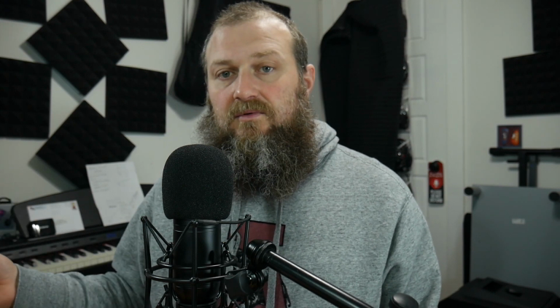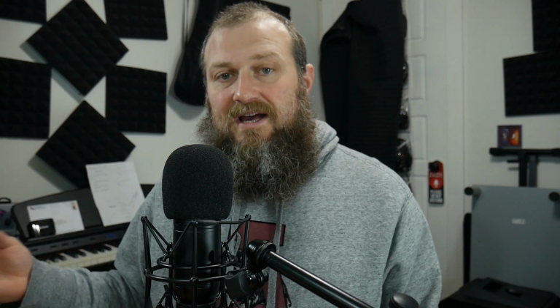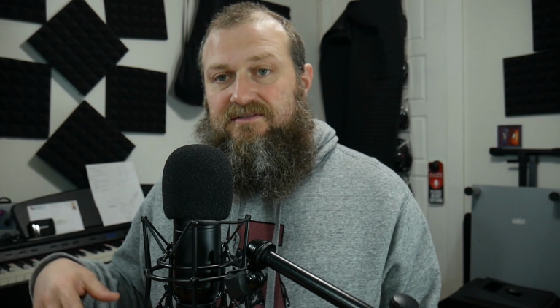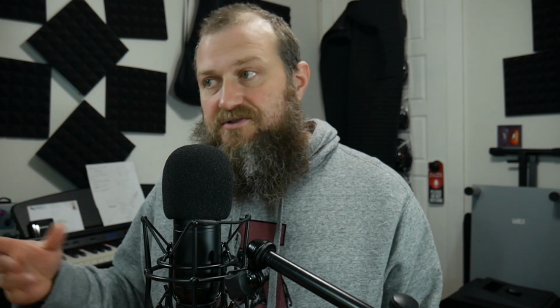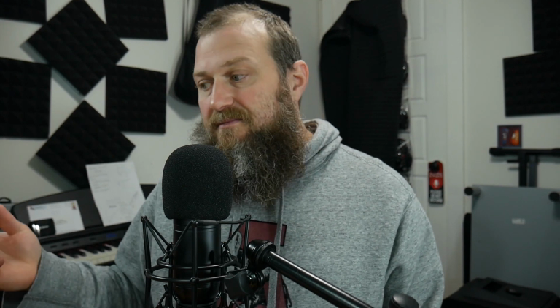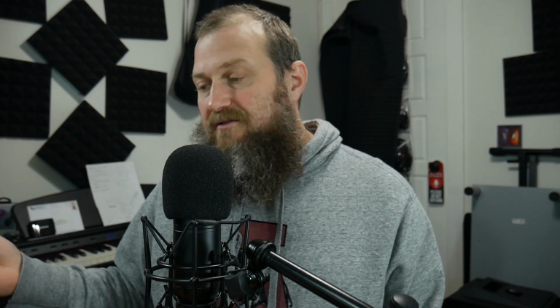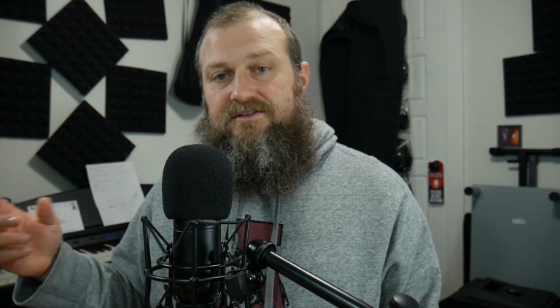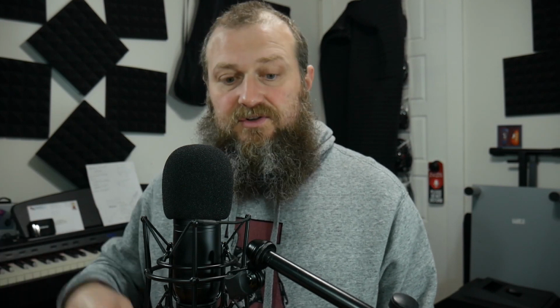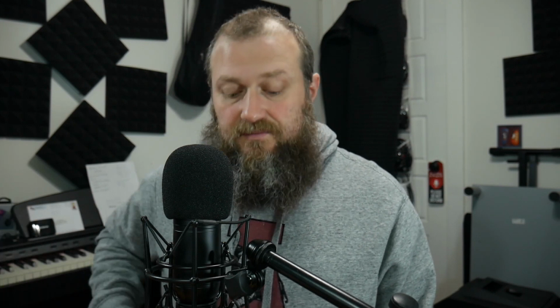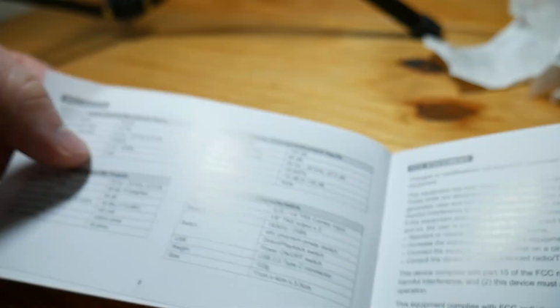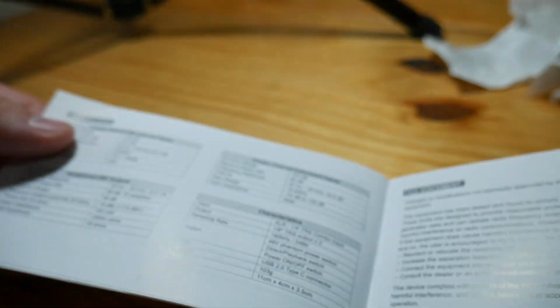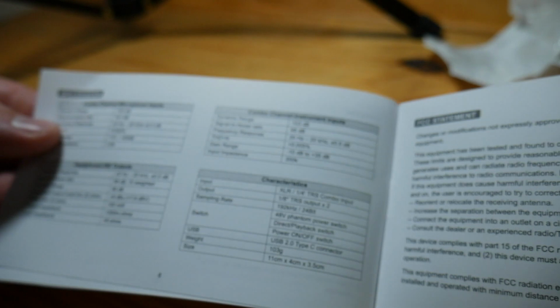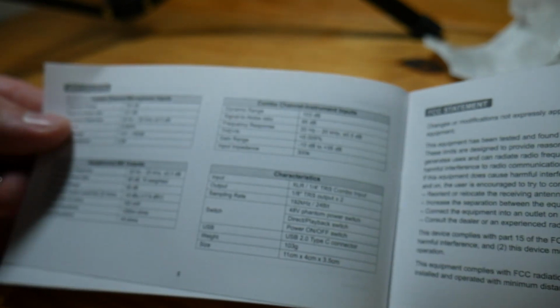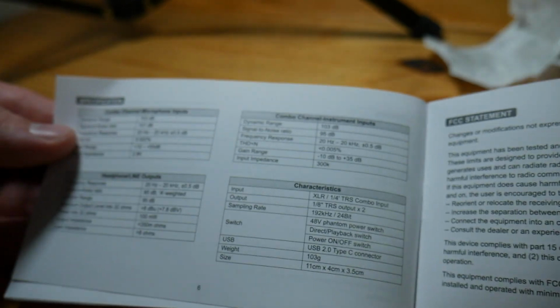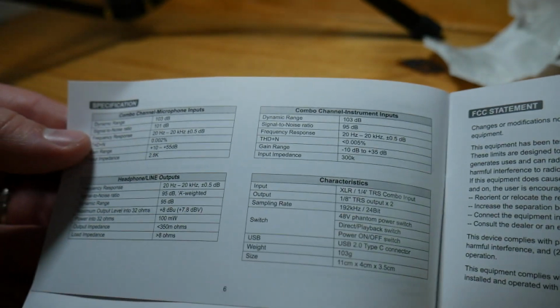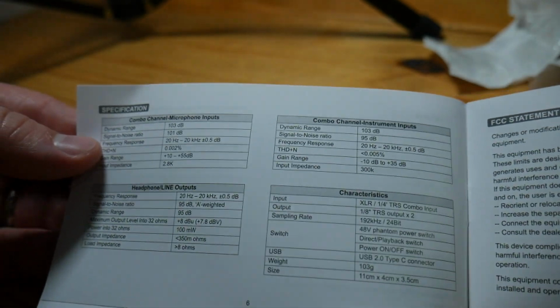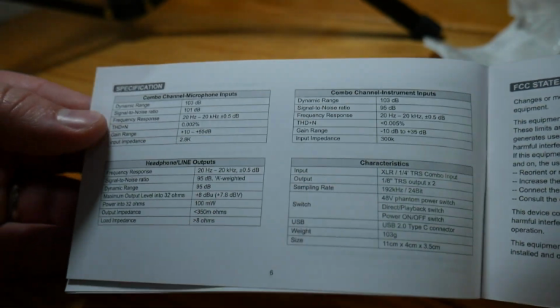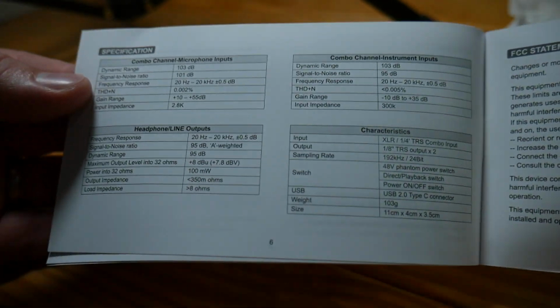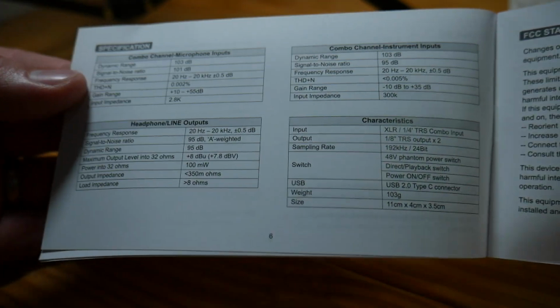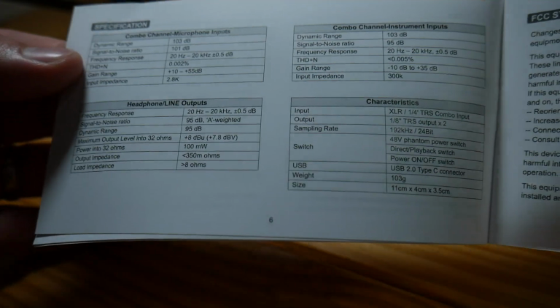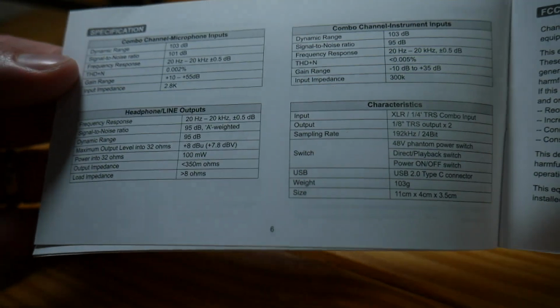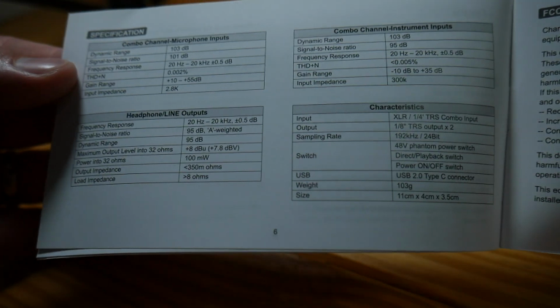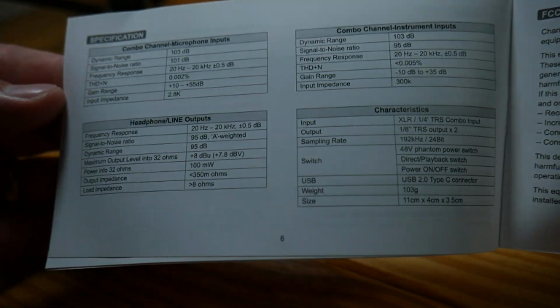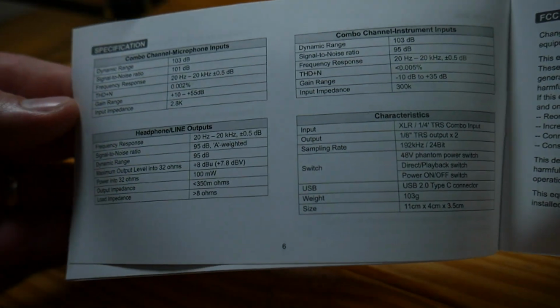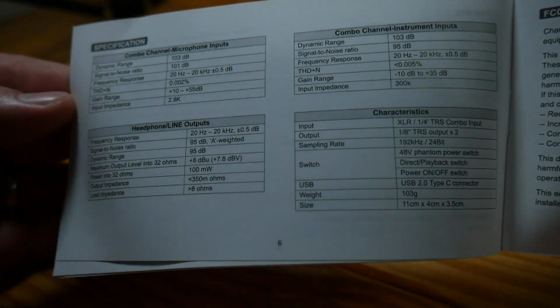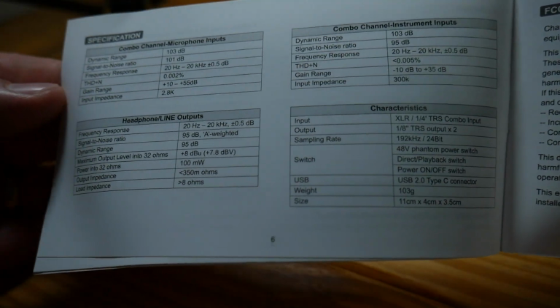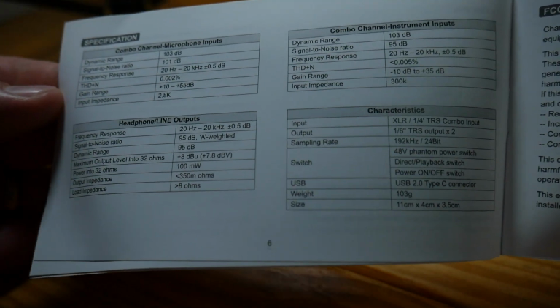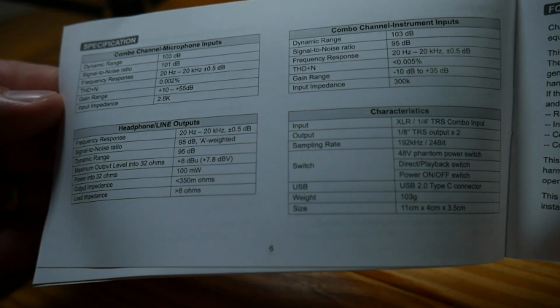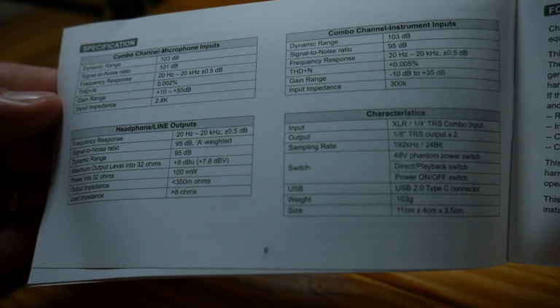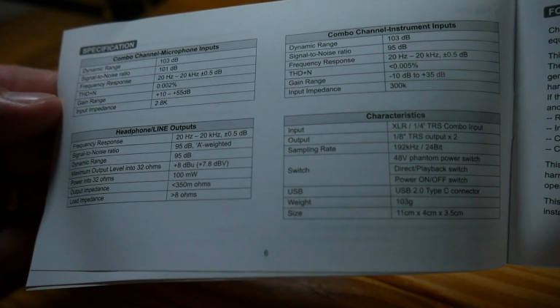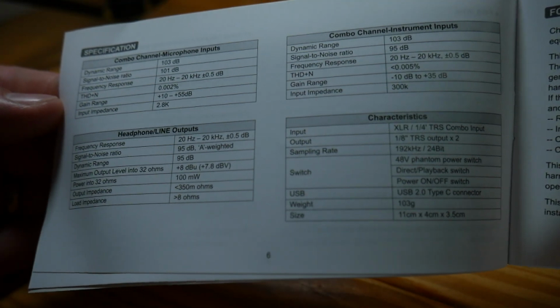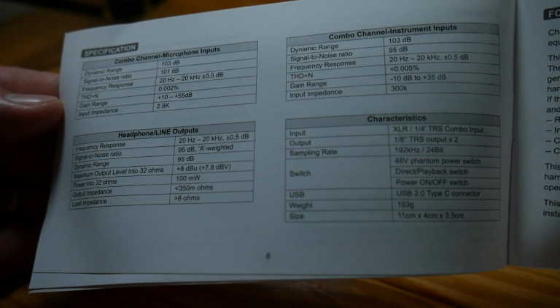Here are the tech specs from the manual. Feel free to pause and read them.